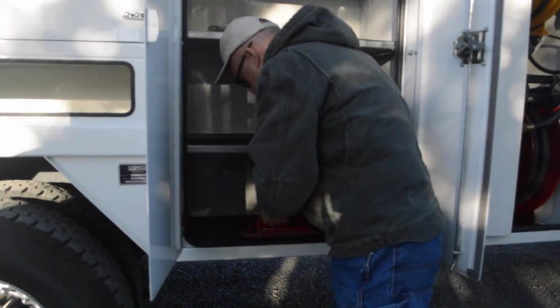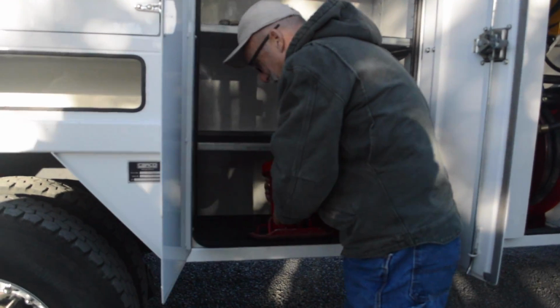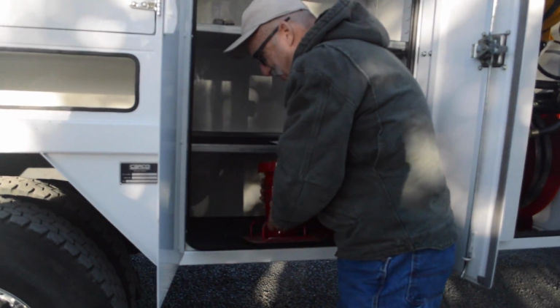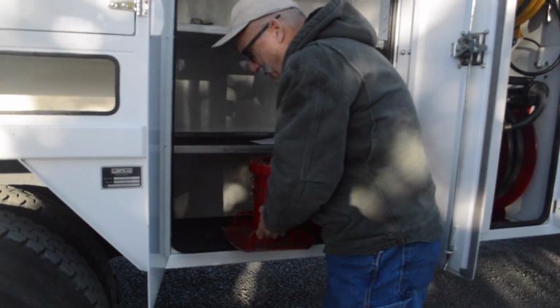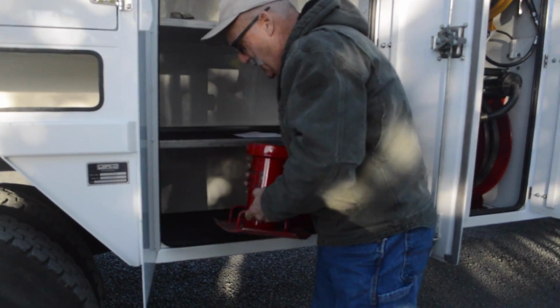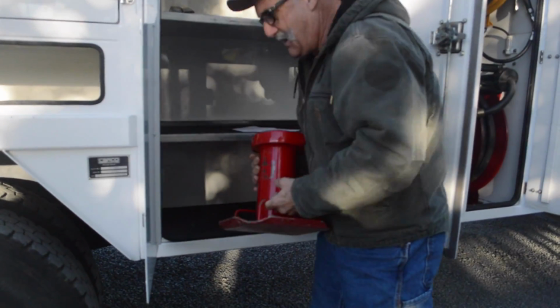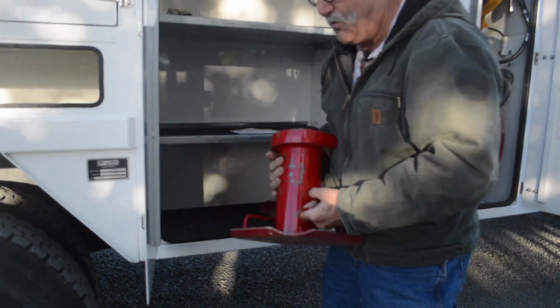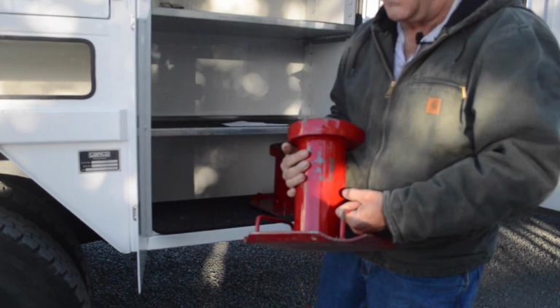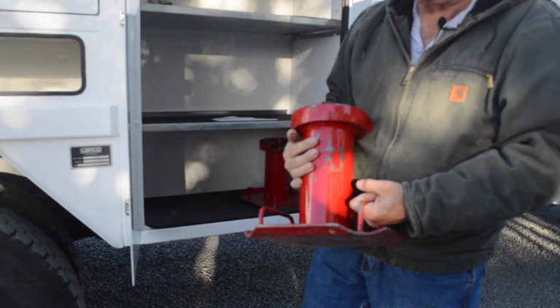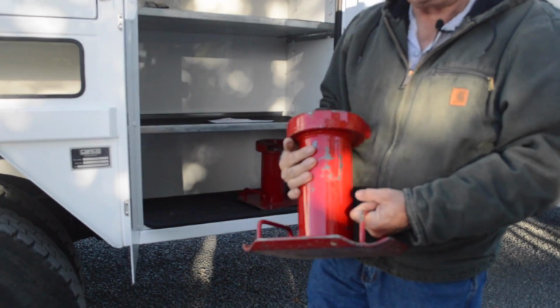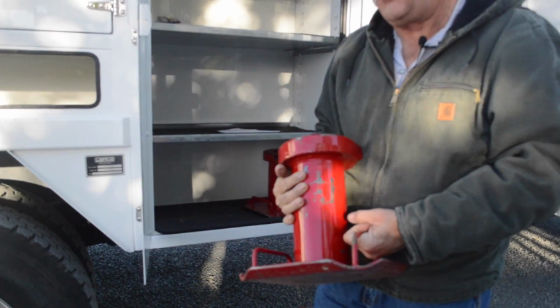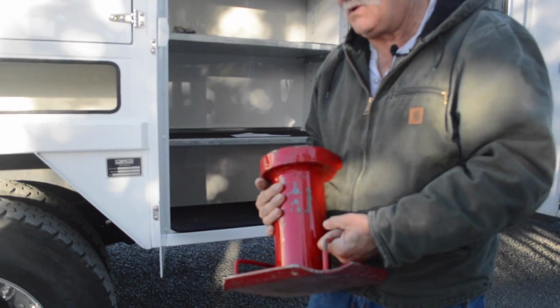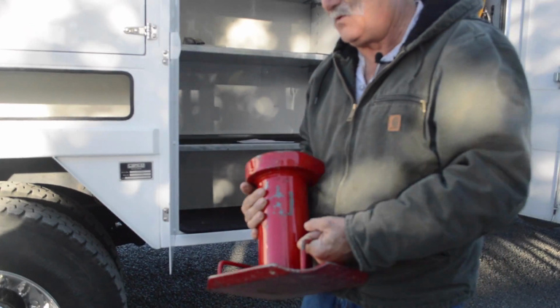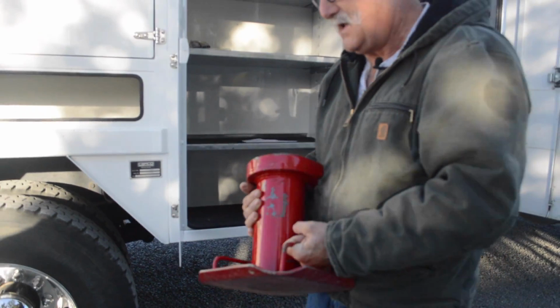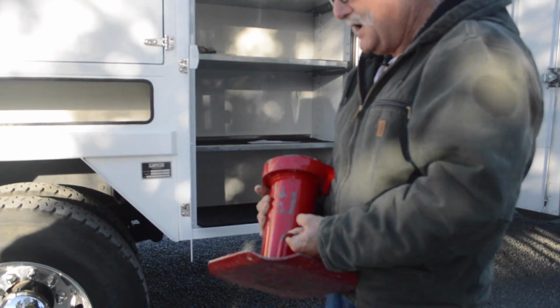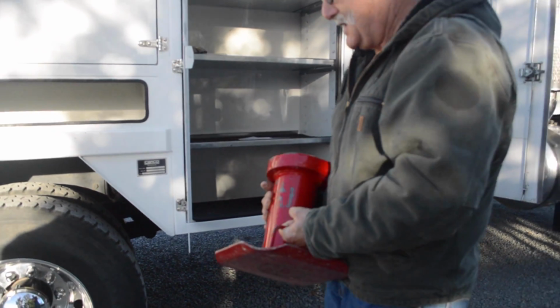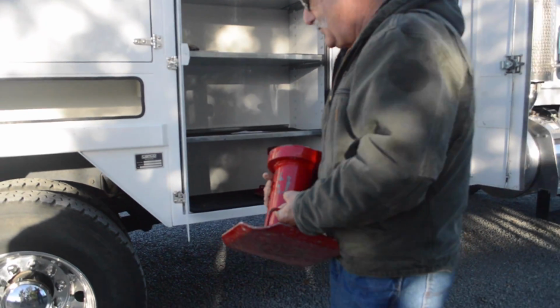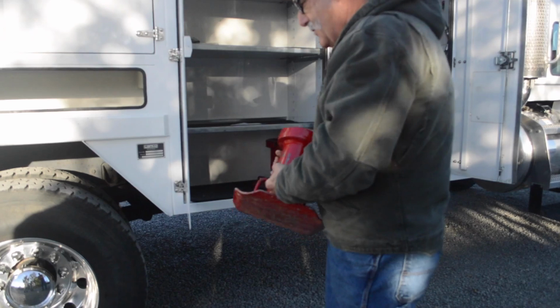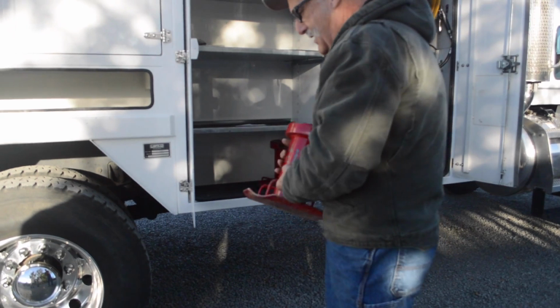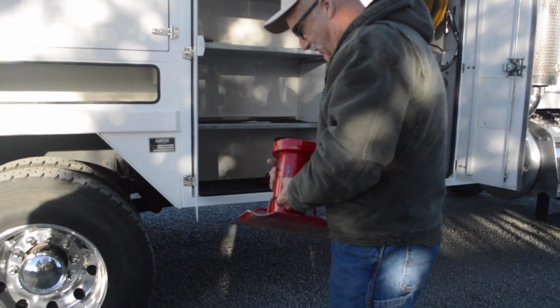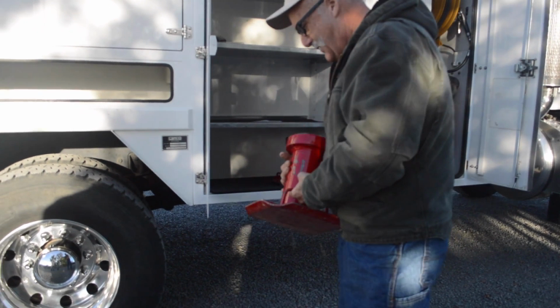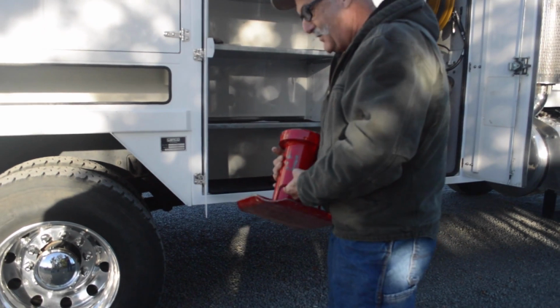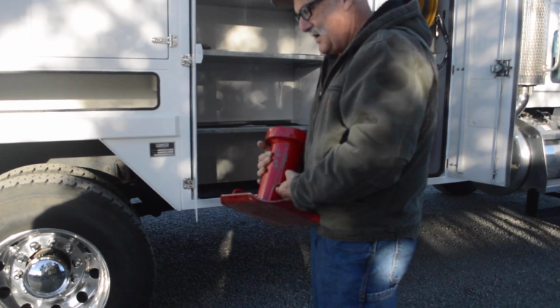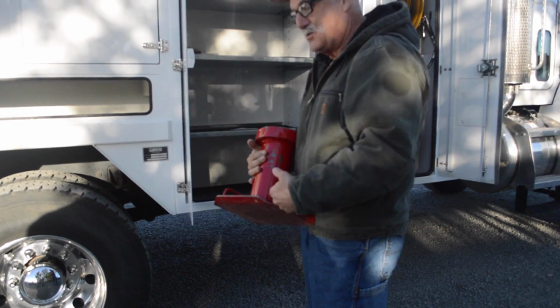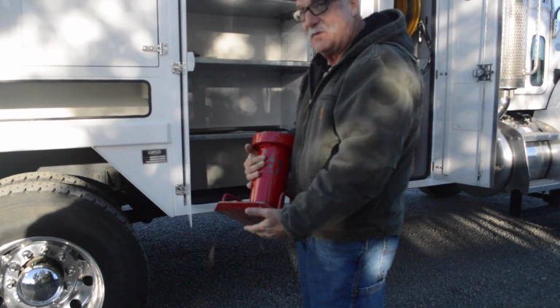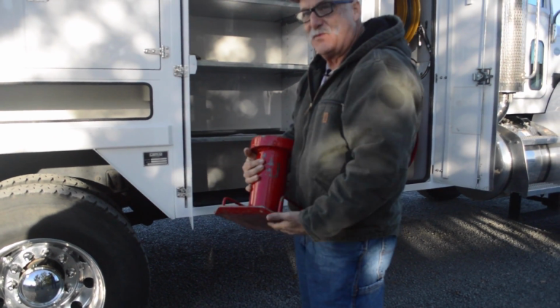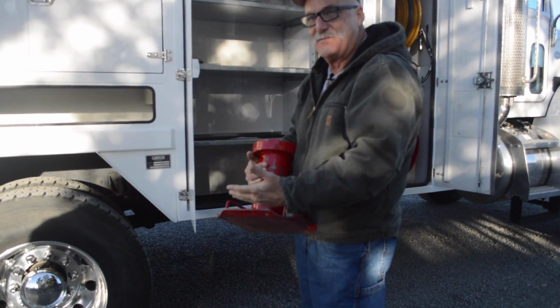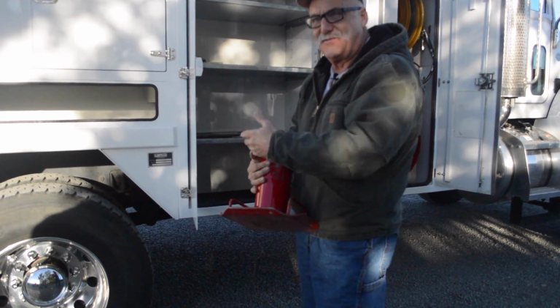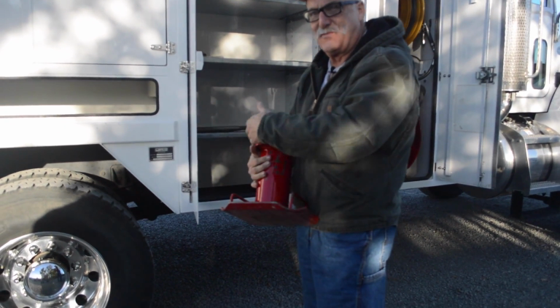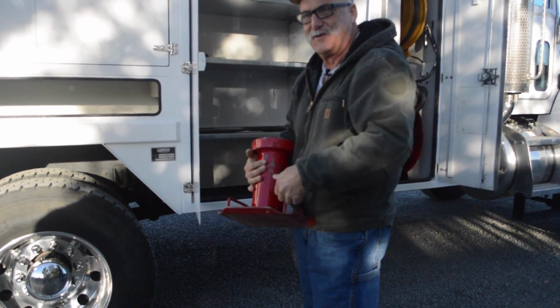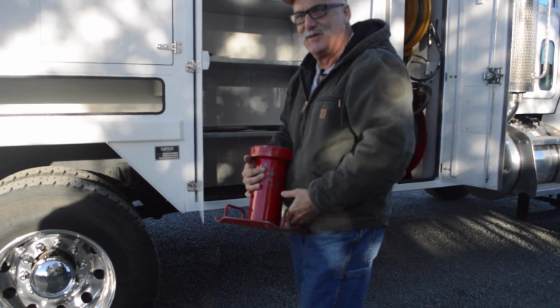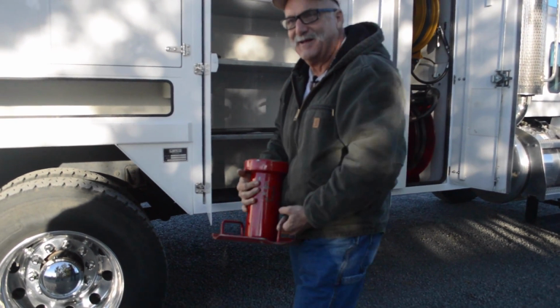One guy was helping me put these away and he just threw them in there — left them on the ground. I always wipe the bottoms off before I put them in the bin.